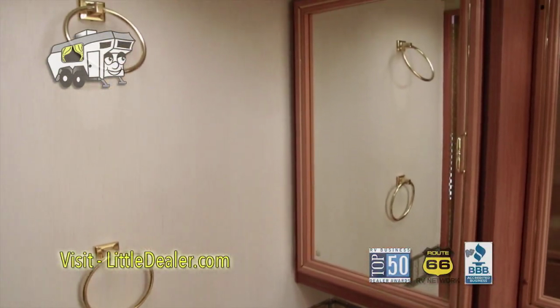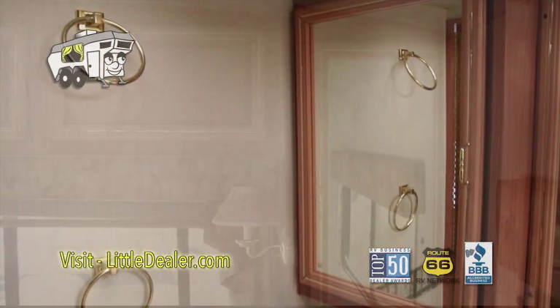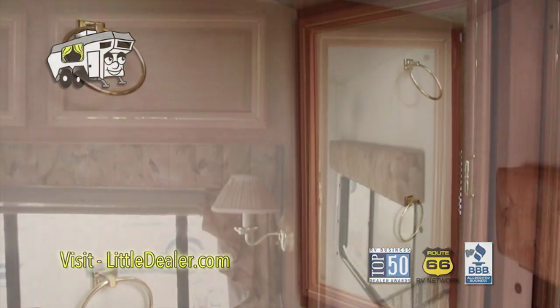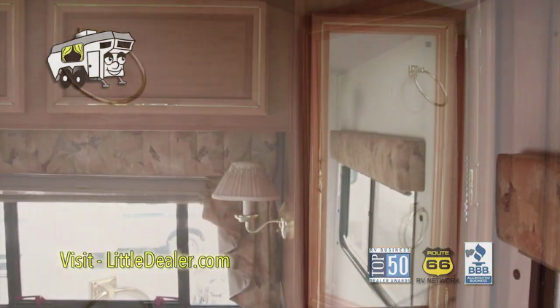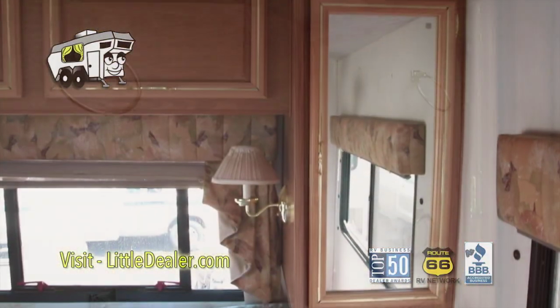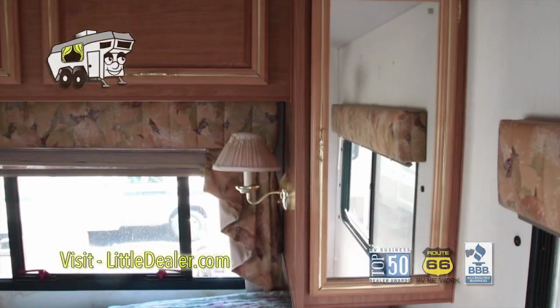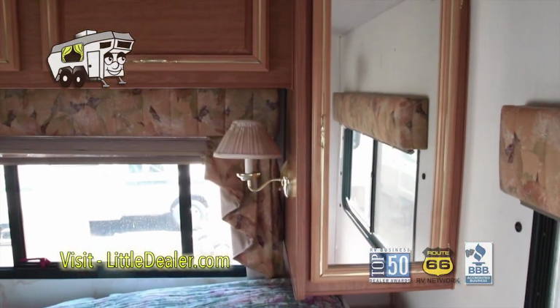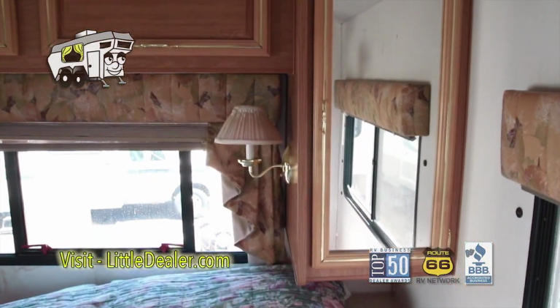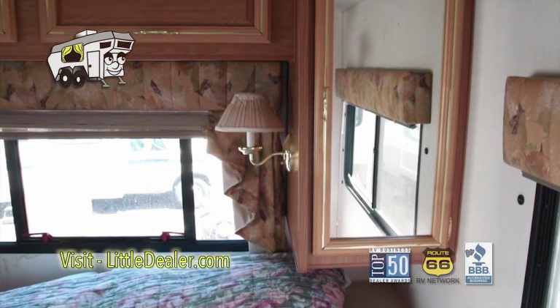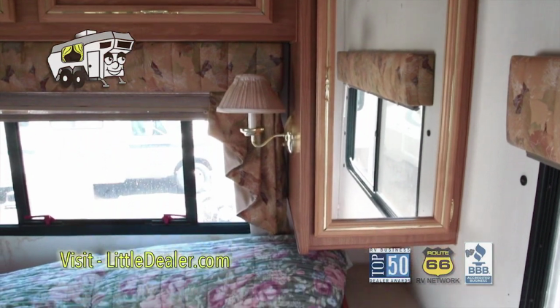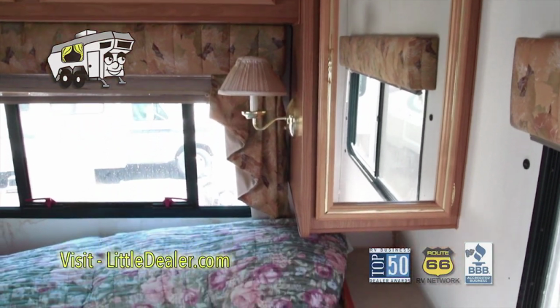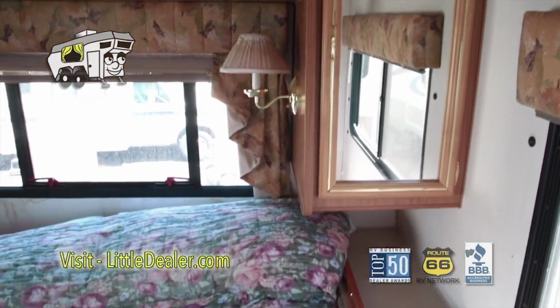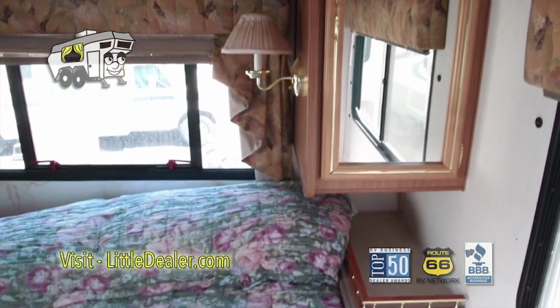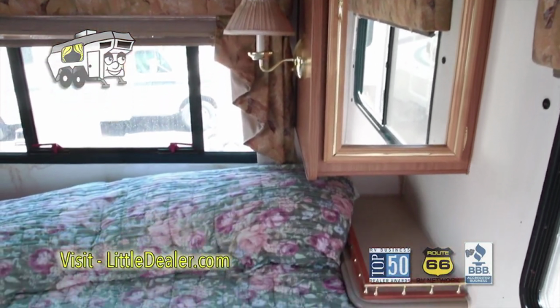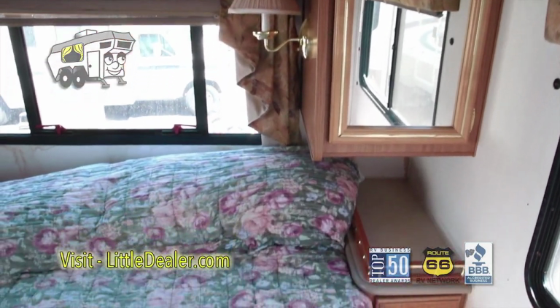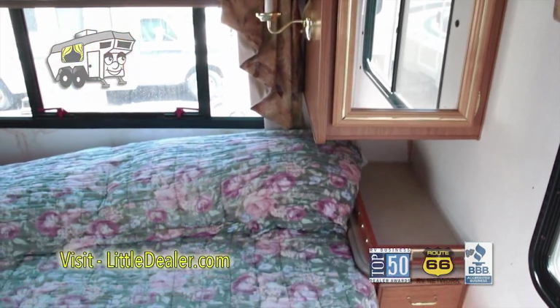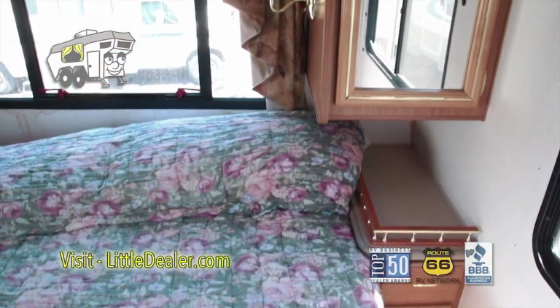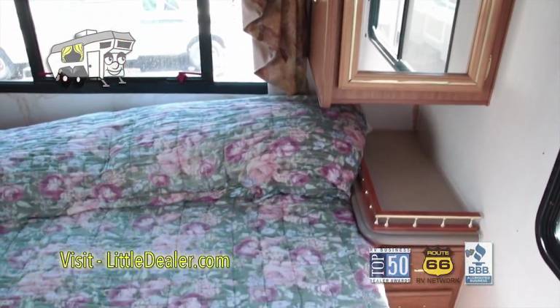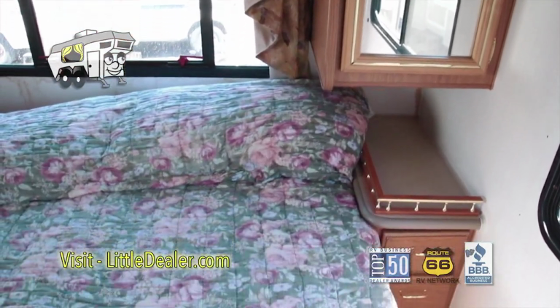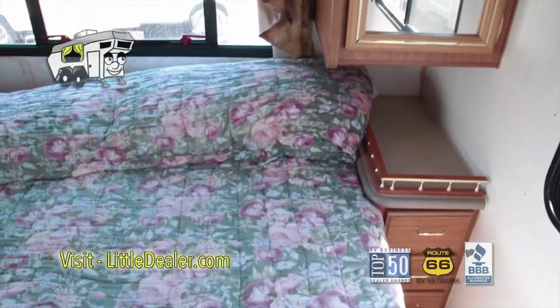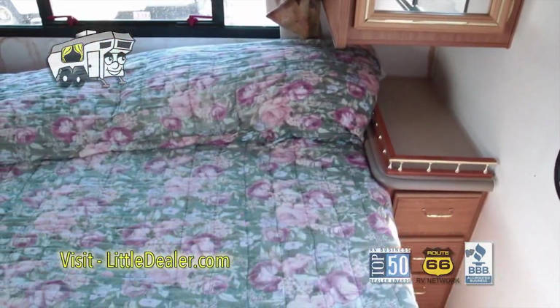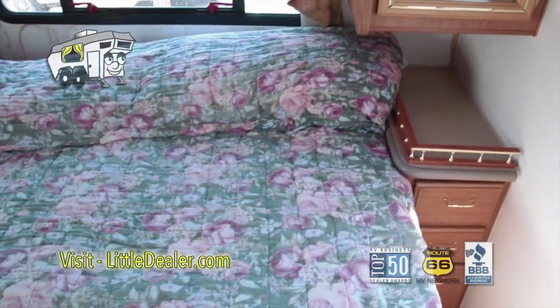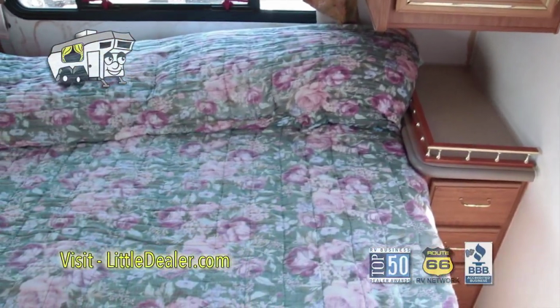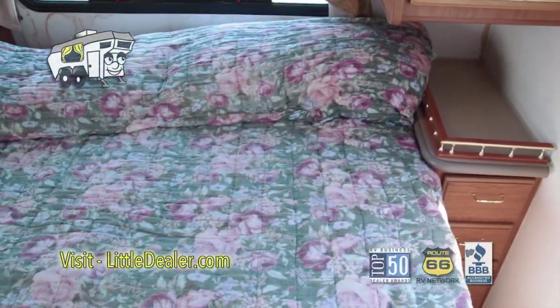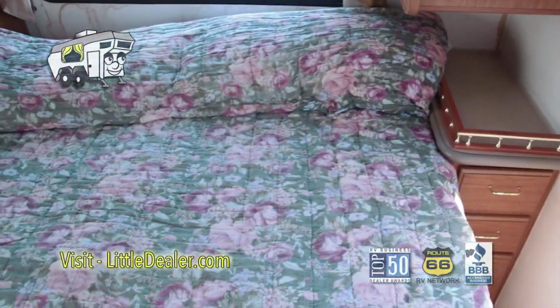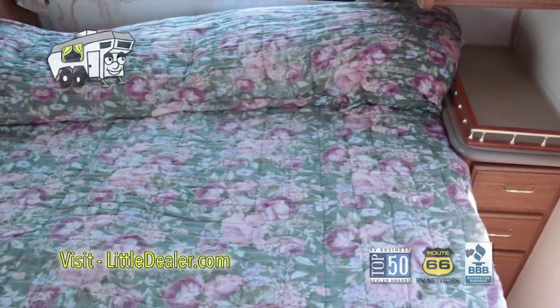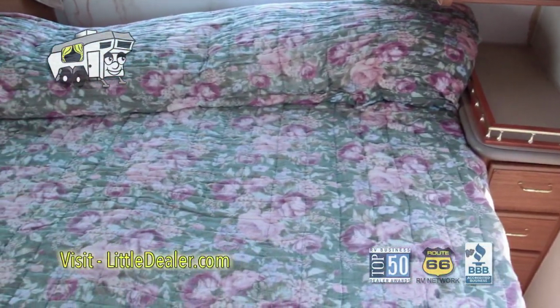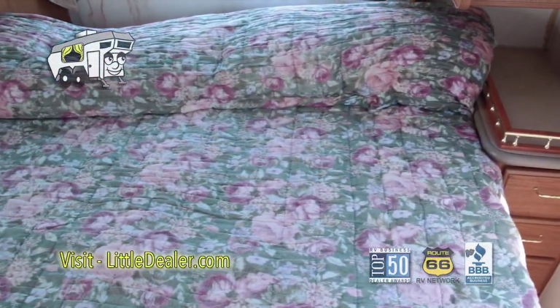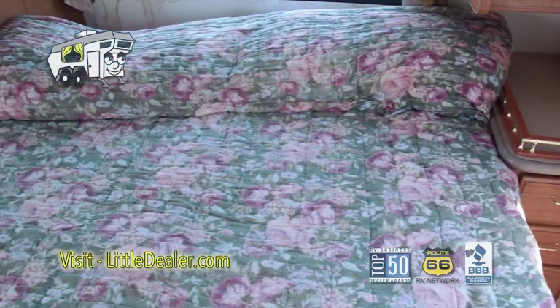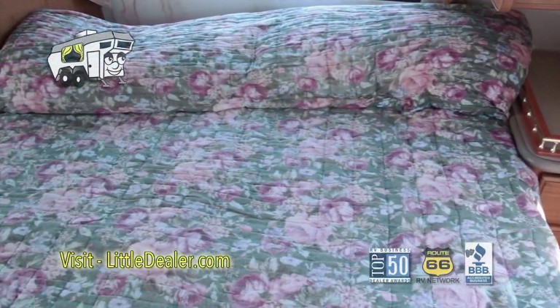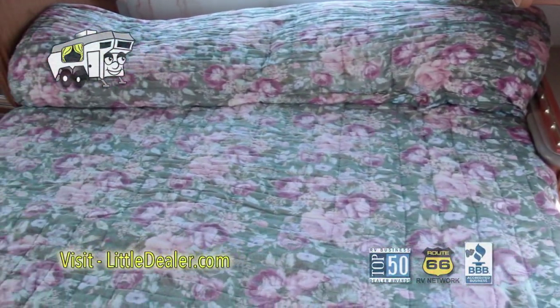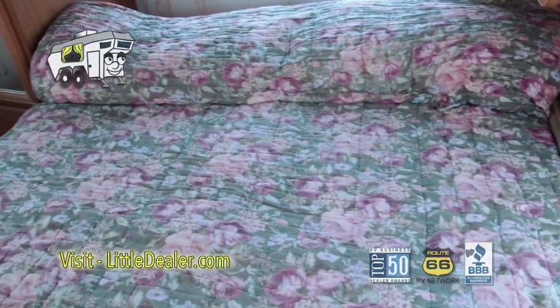And on the very back is the master bedroom, with lots and lots of storage space.